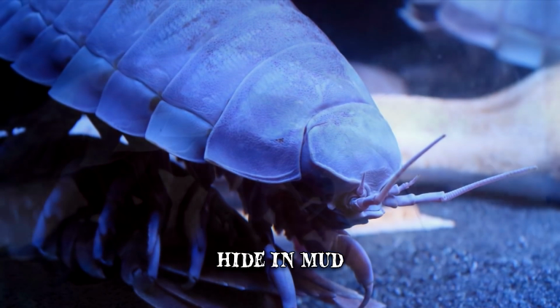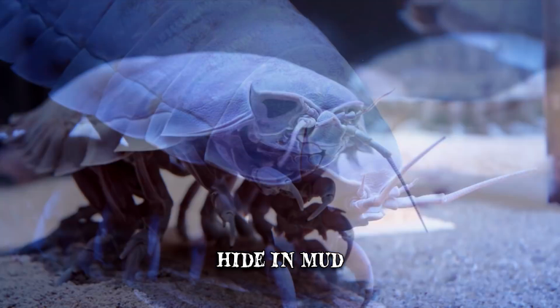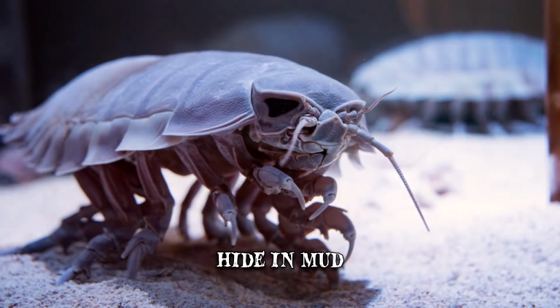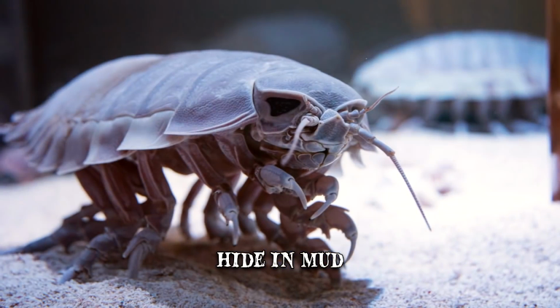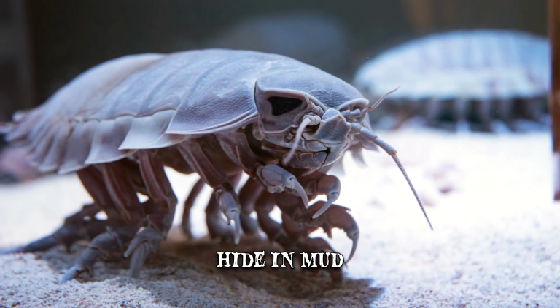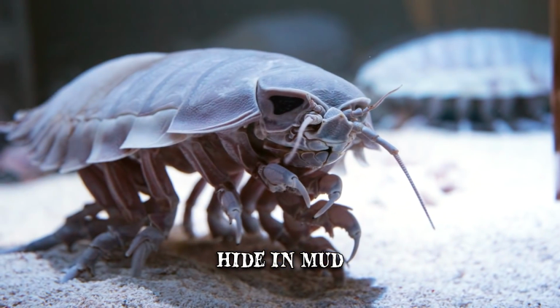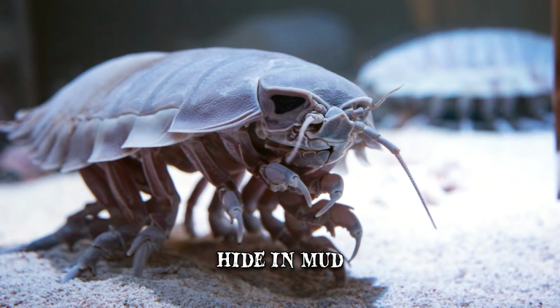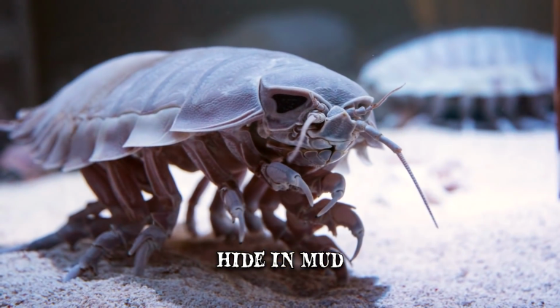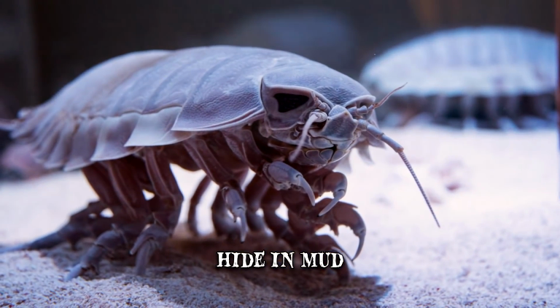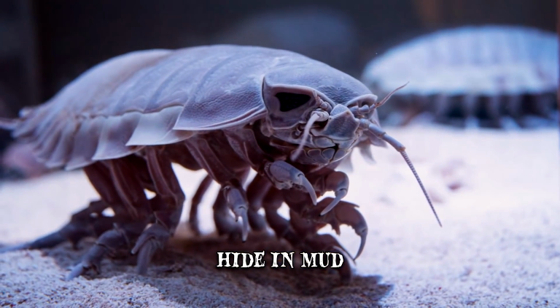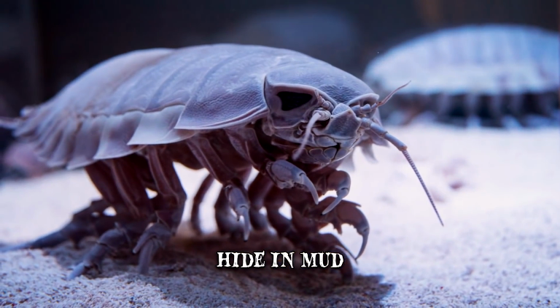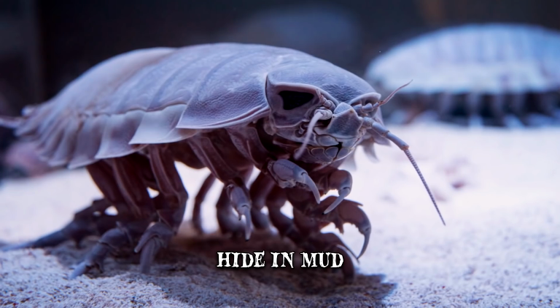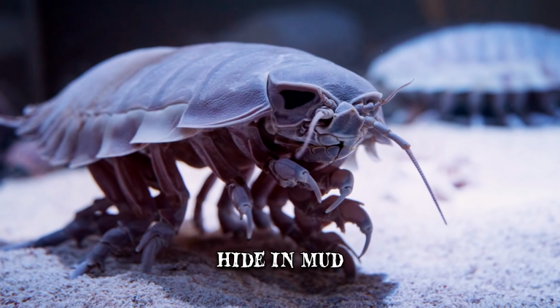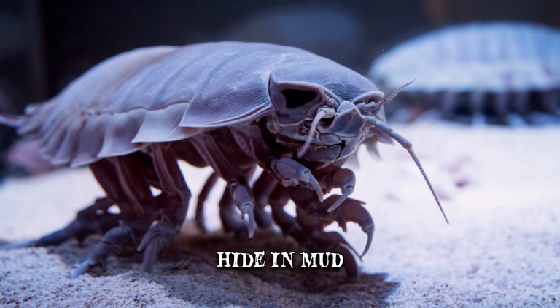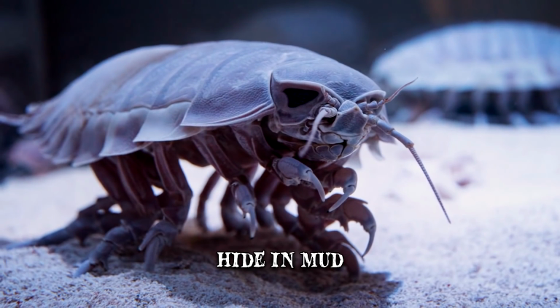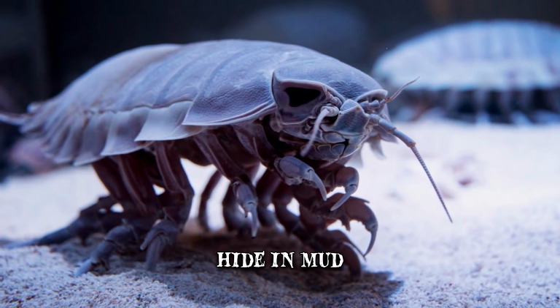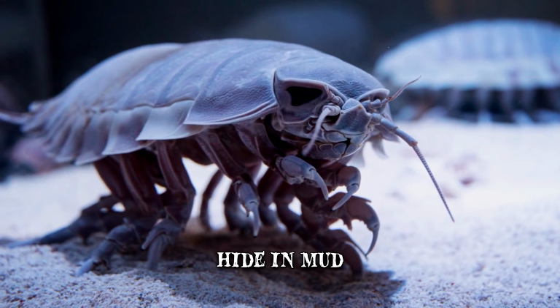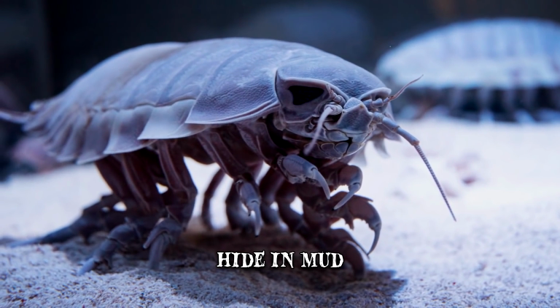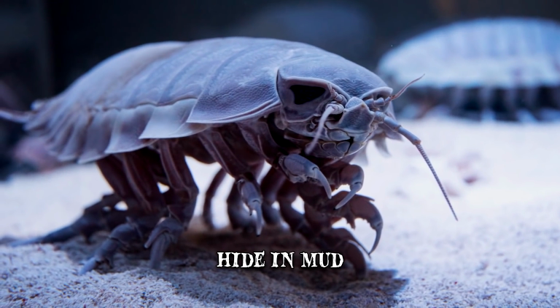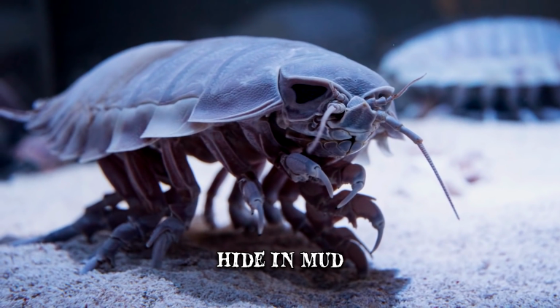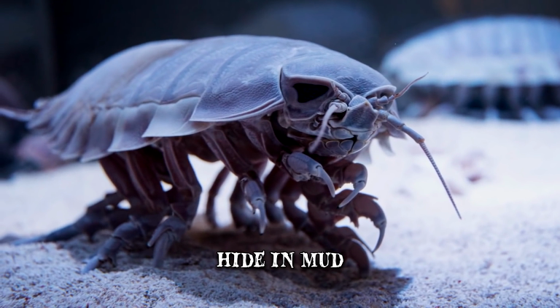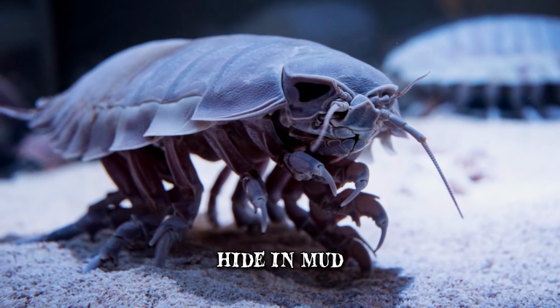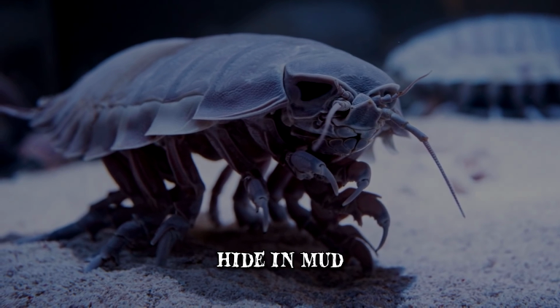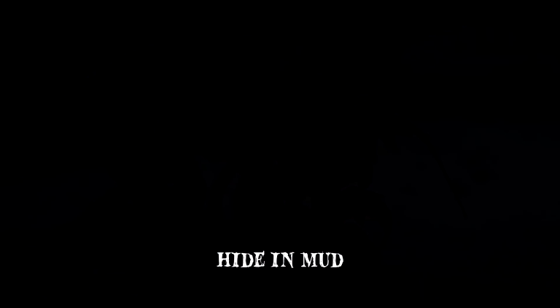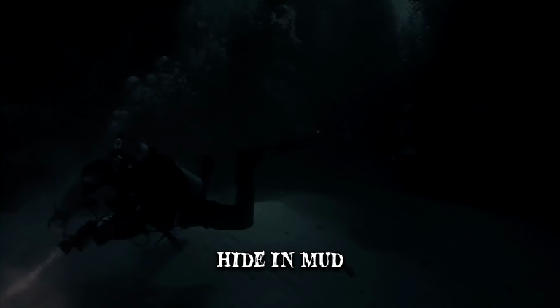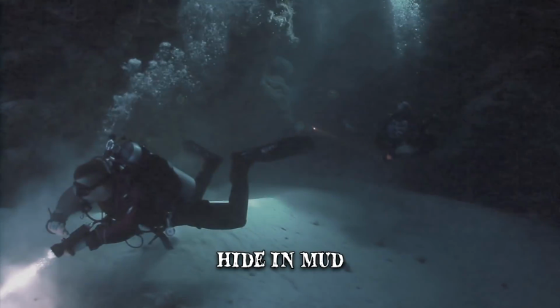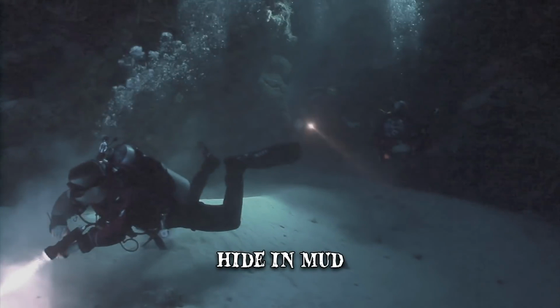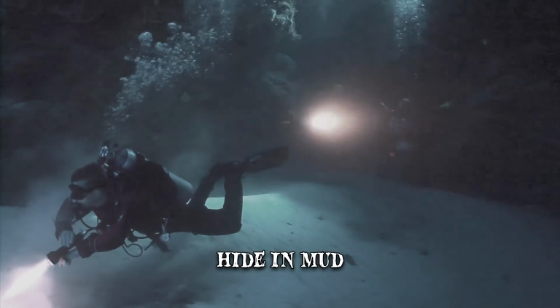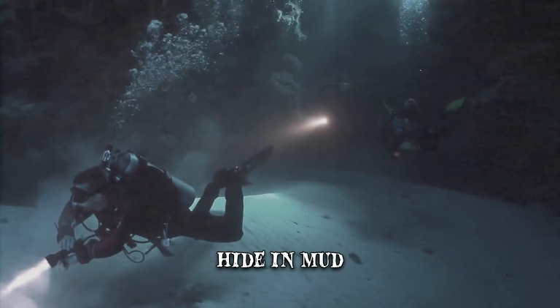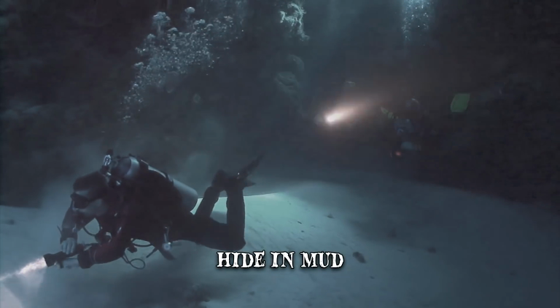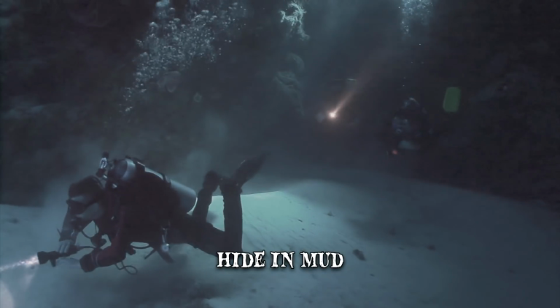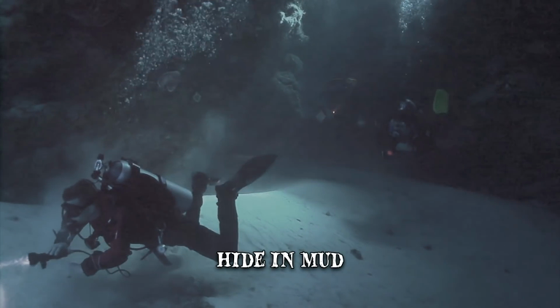Luckily, they're hiding deep enough that you'll never unwittingly run into them during your next diving adventure.